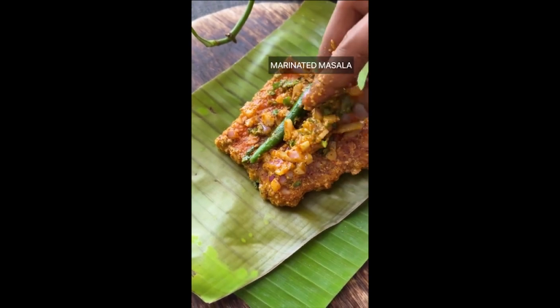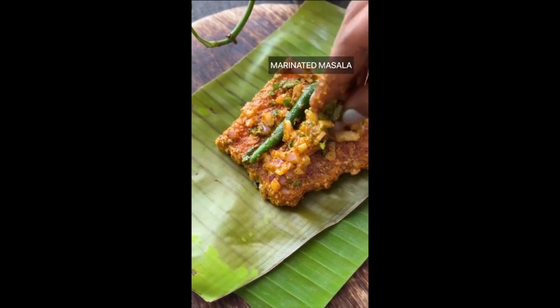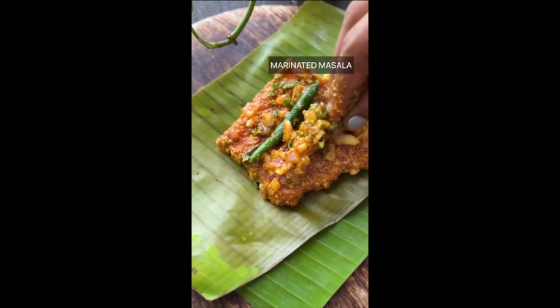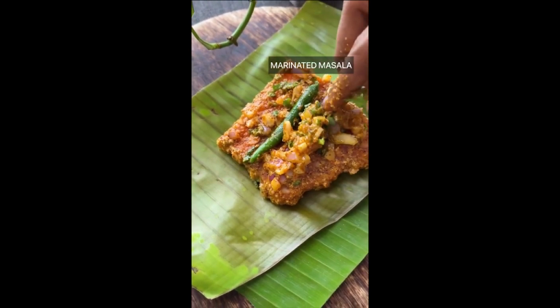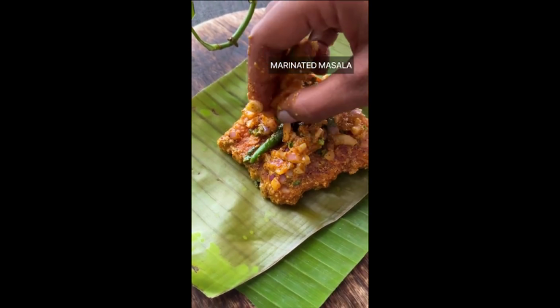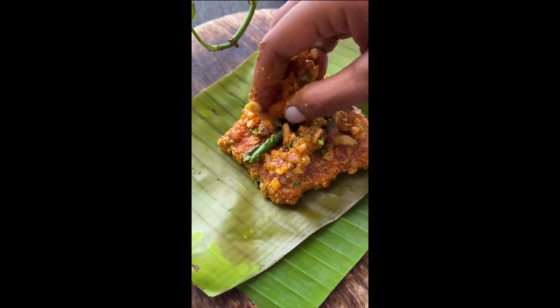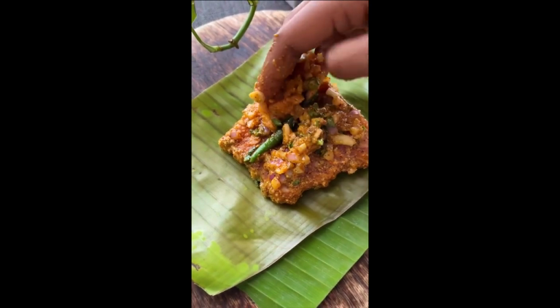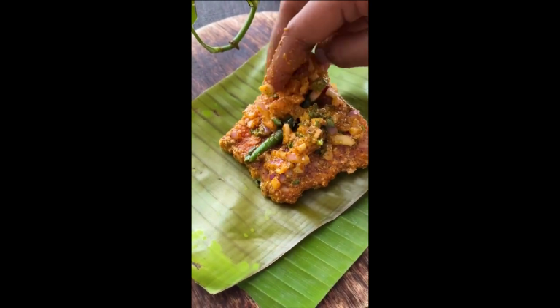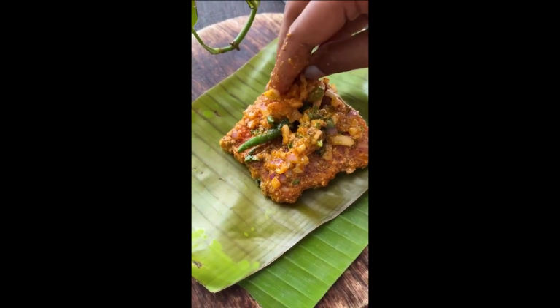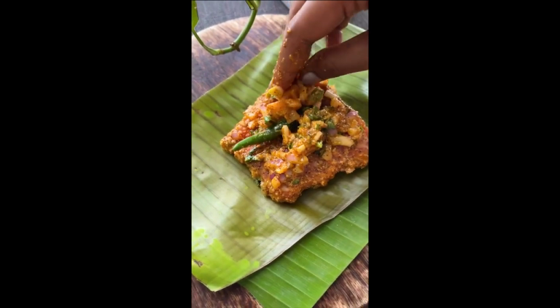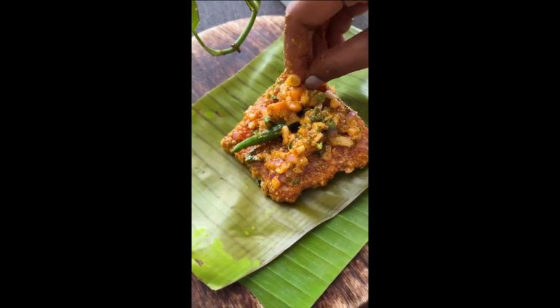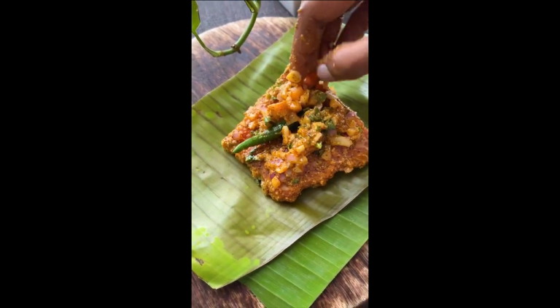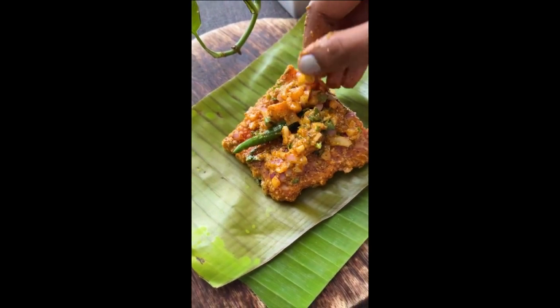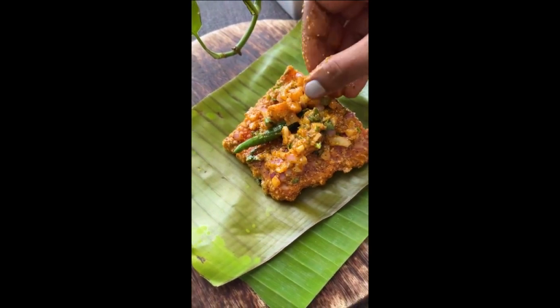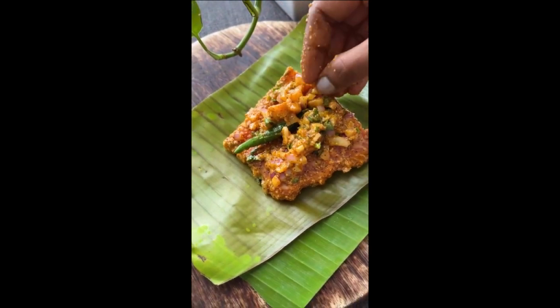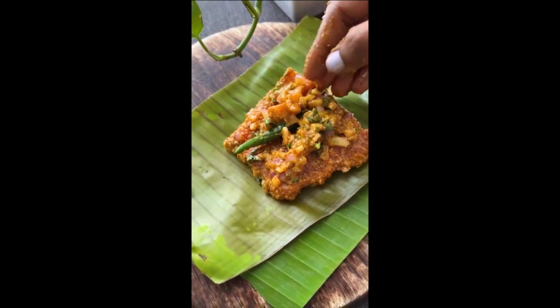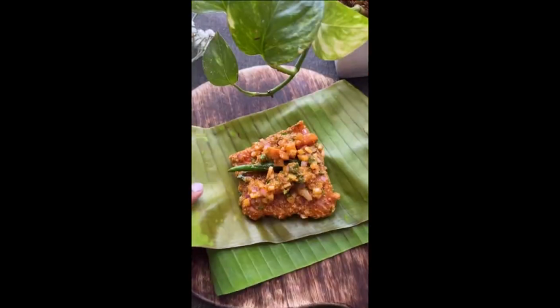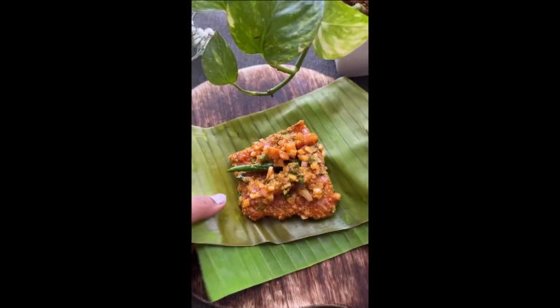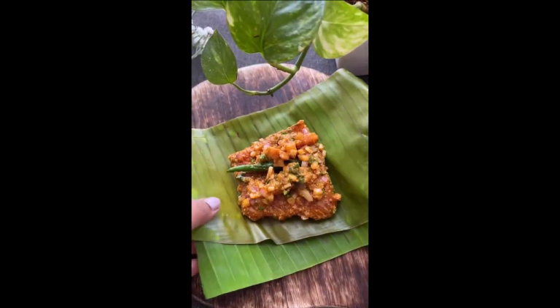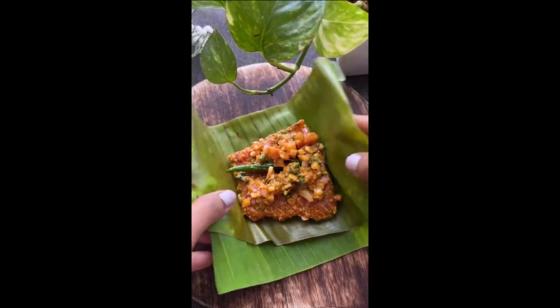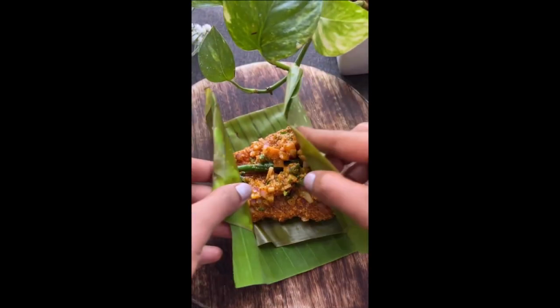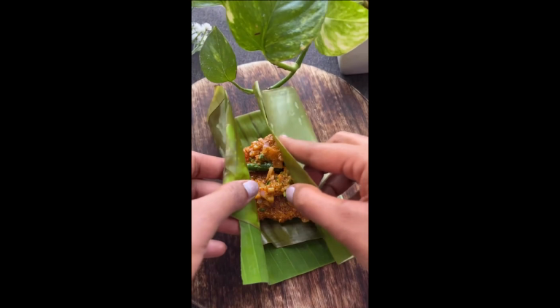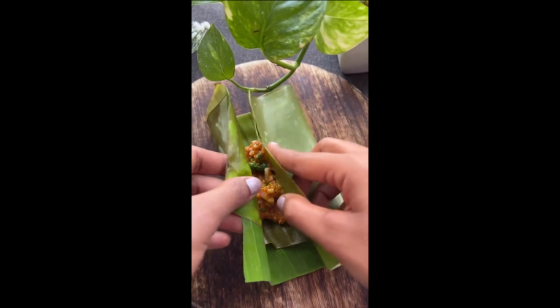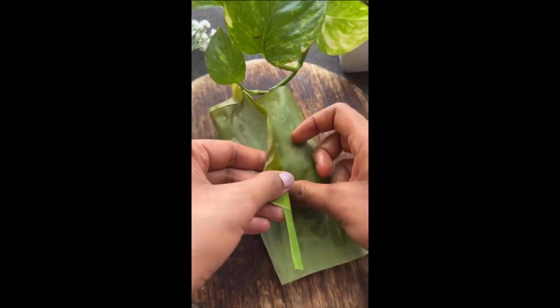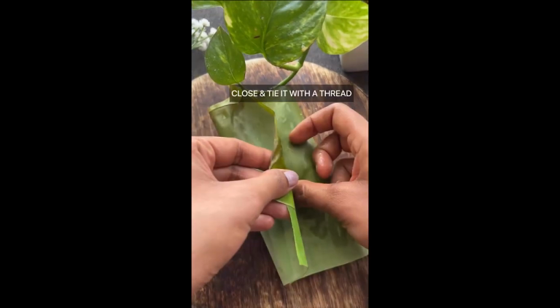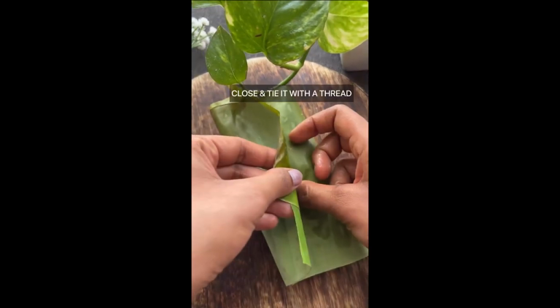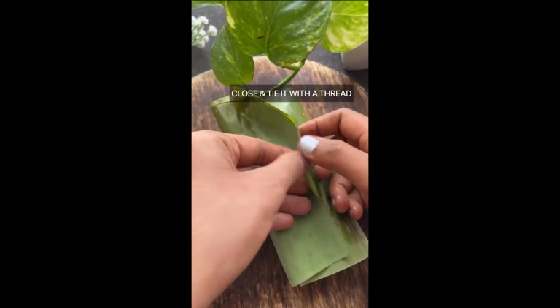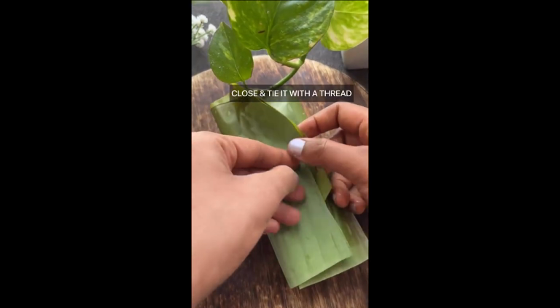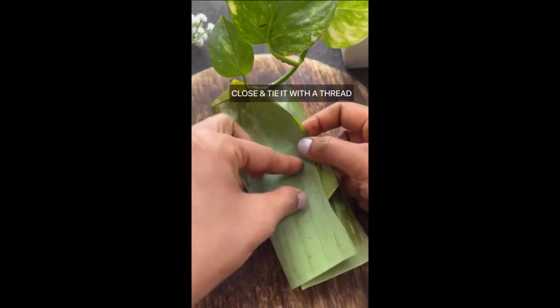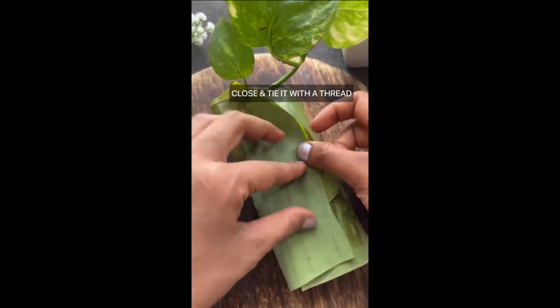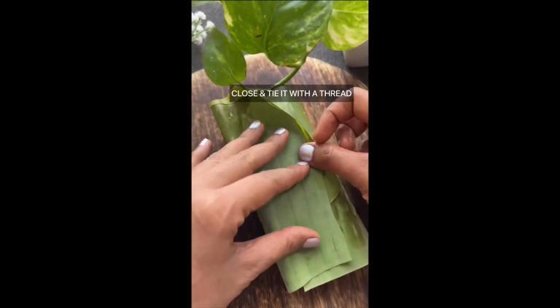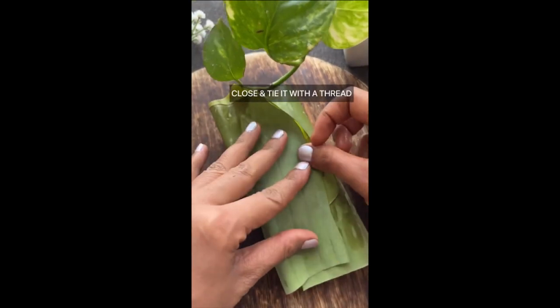The secret ingredient that gives Potrapoda Machha its authentic taste is the use of mustard oil.